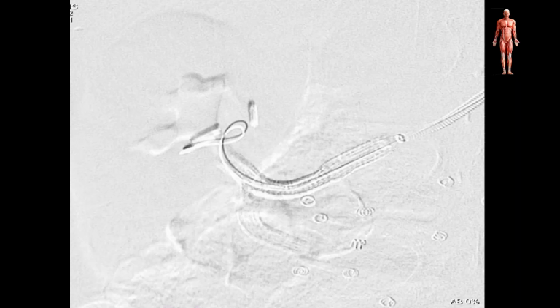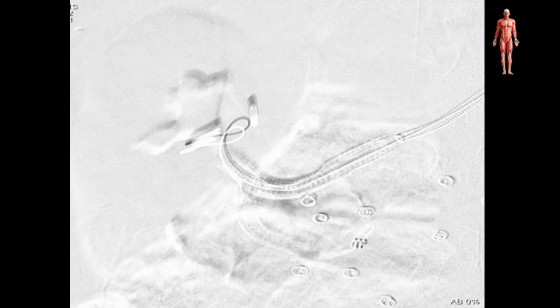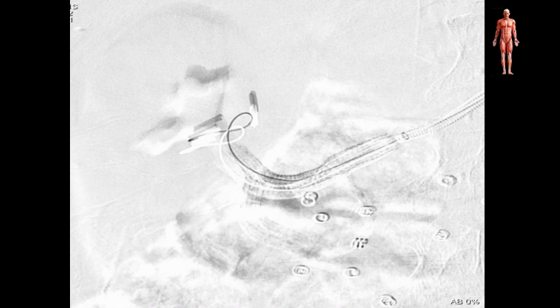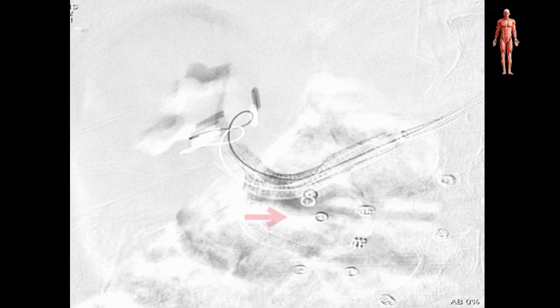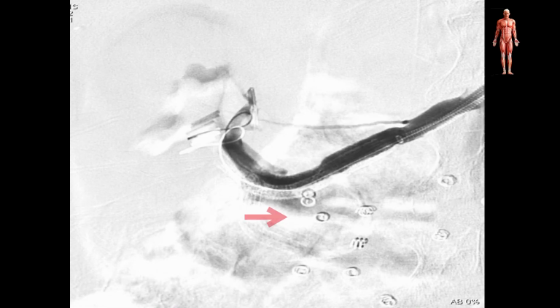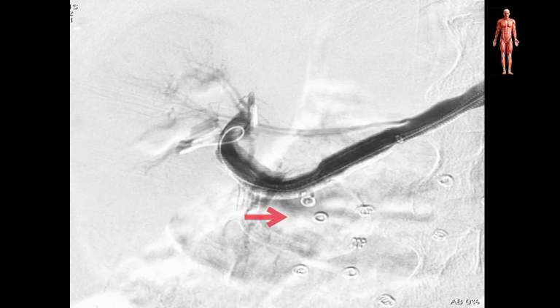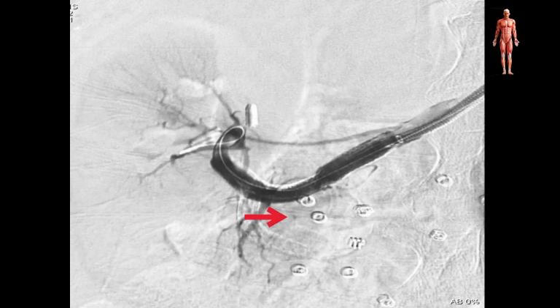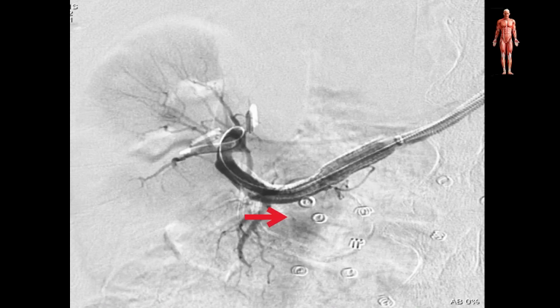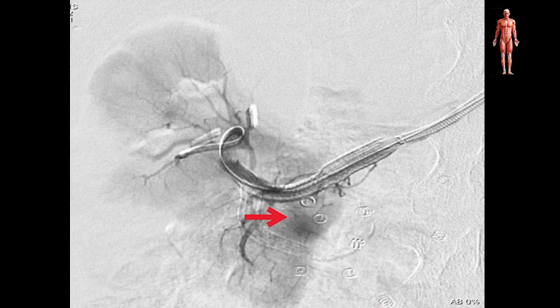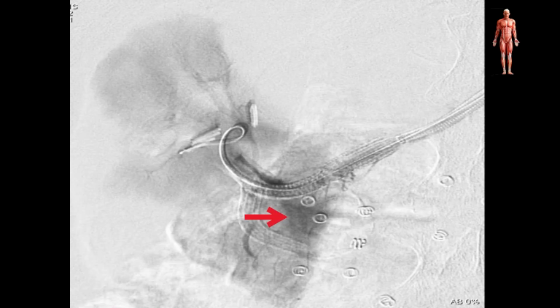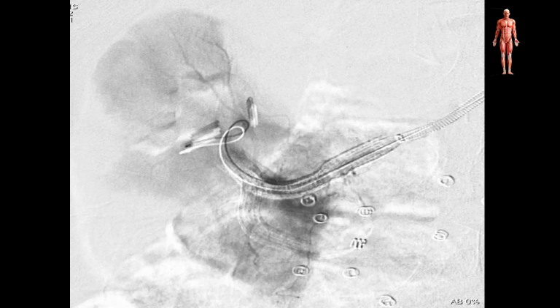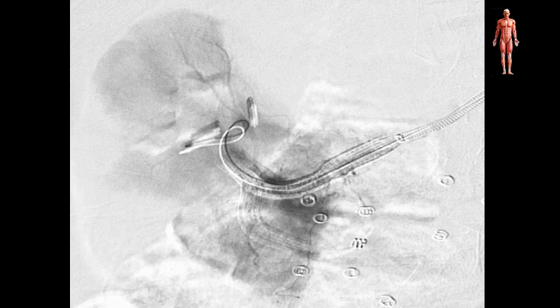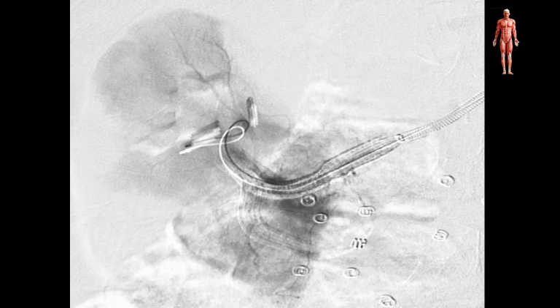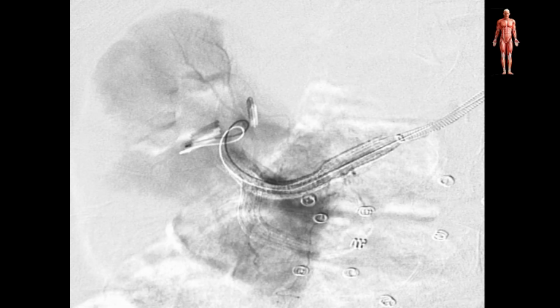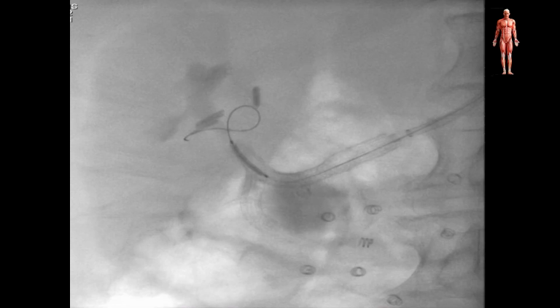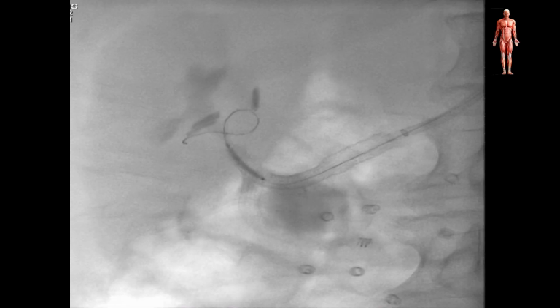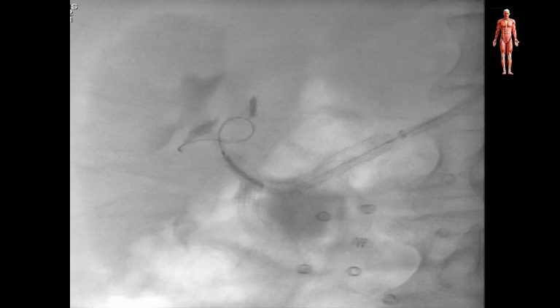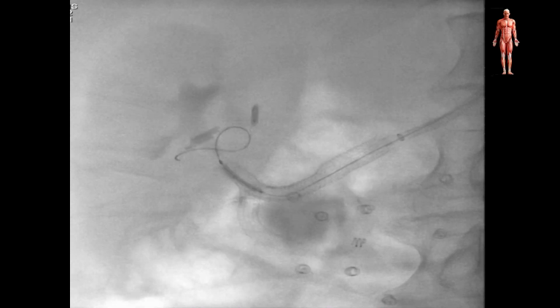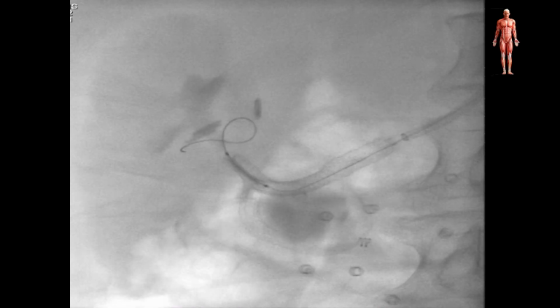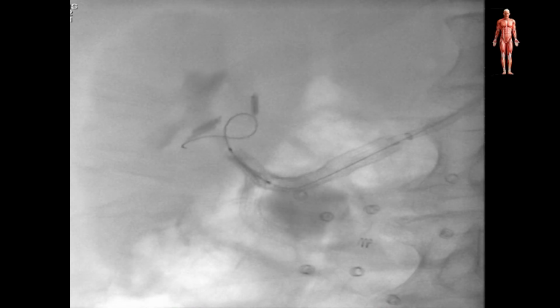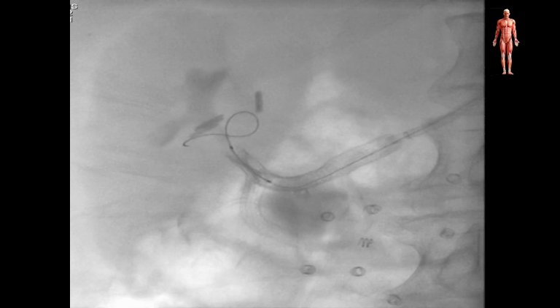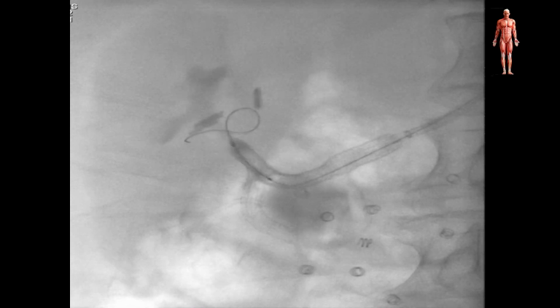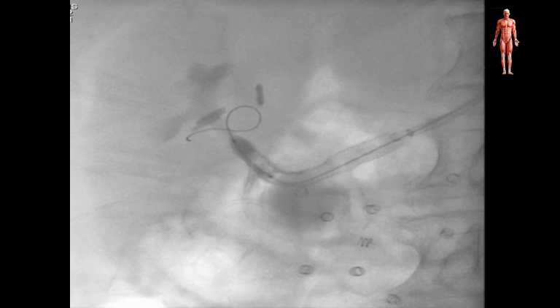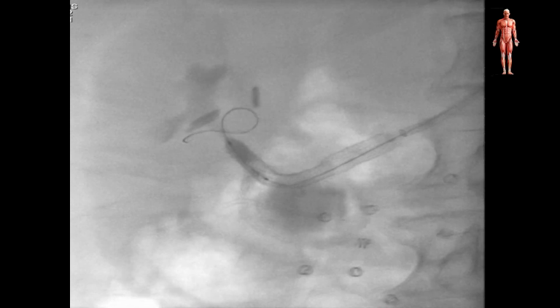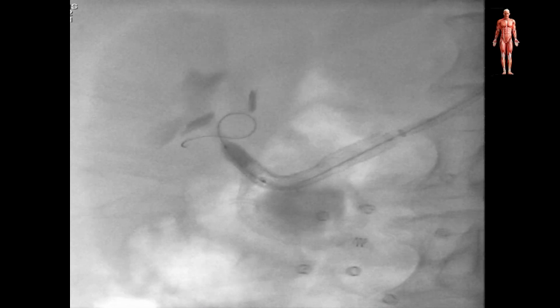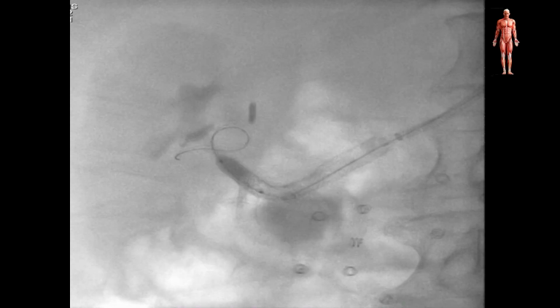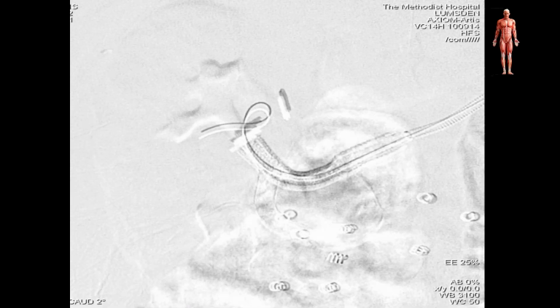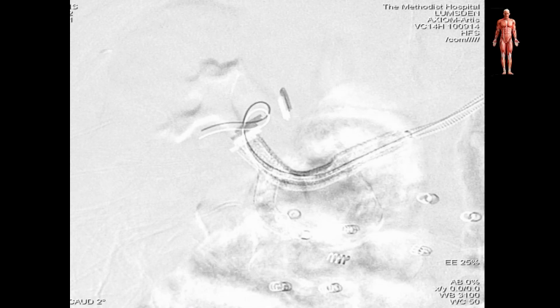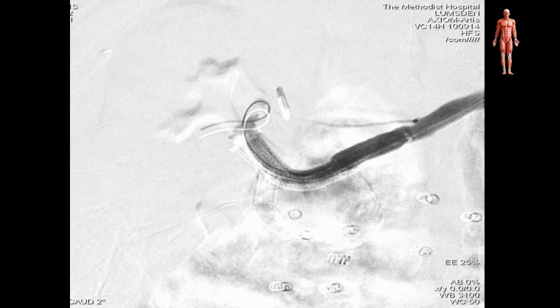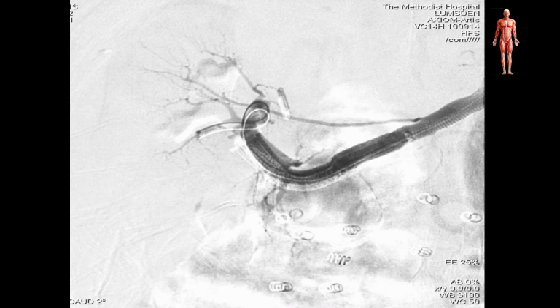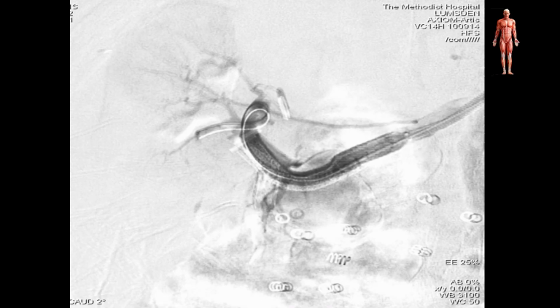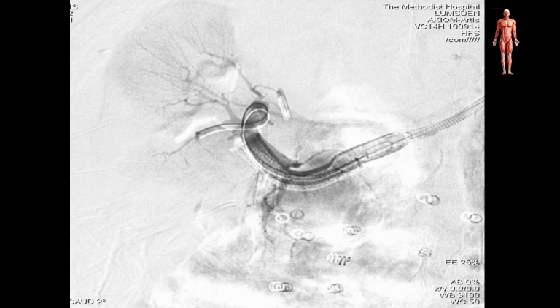Control angiography demonstrated some late filling of the sac, so we performed balloon angioplasty at the sealing zones.